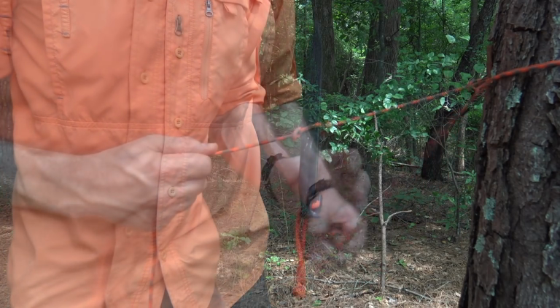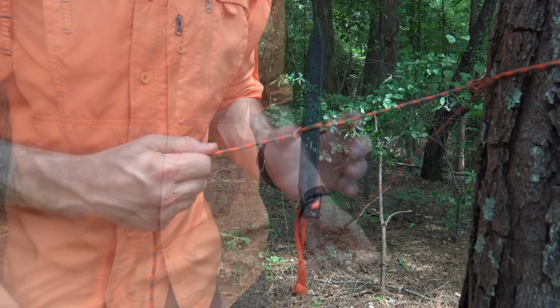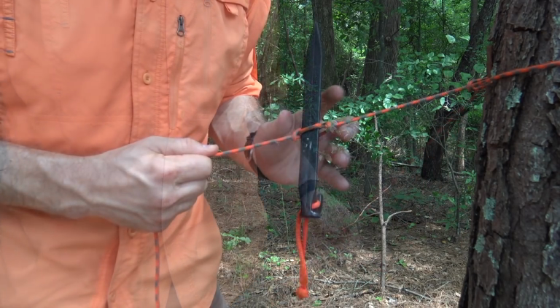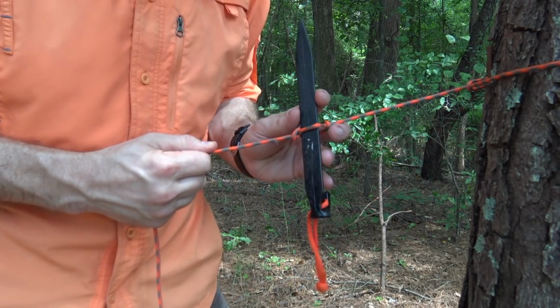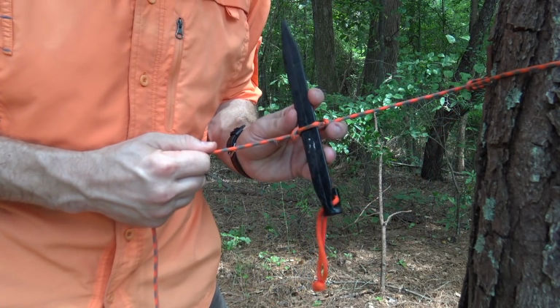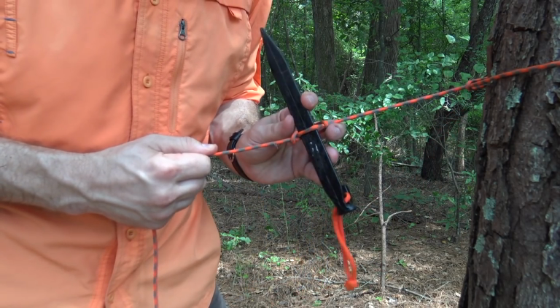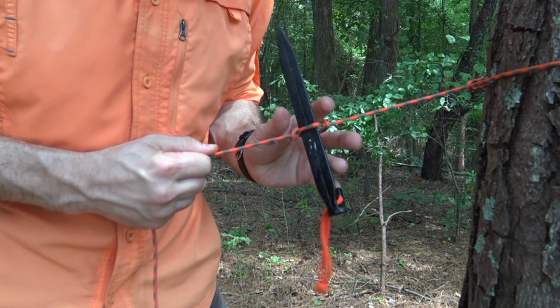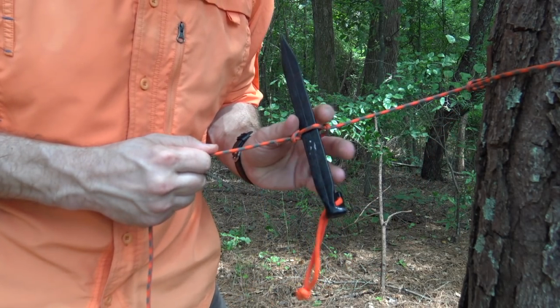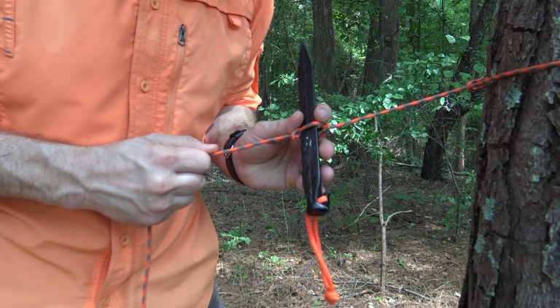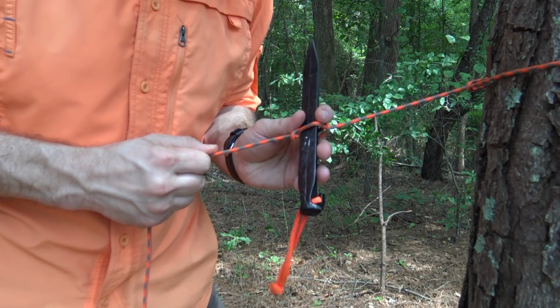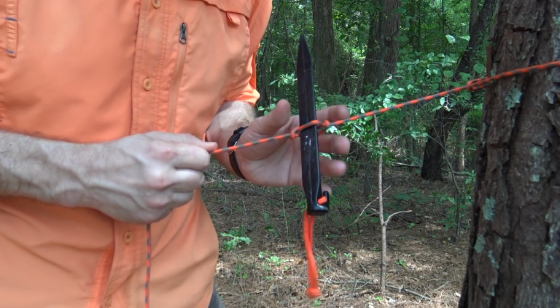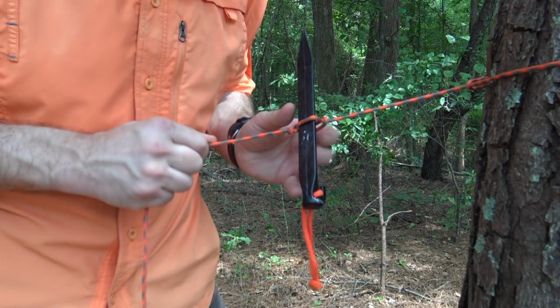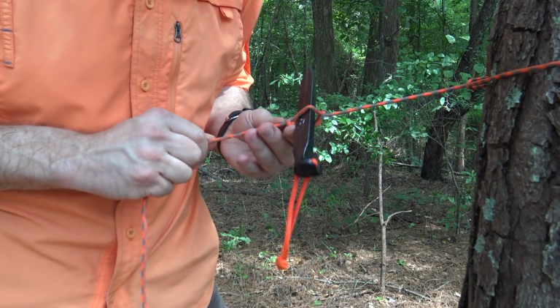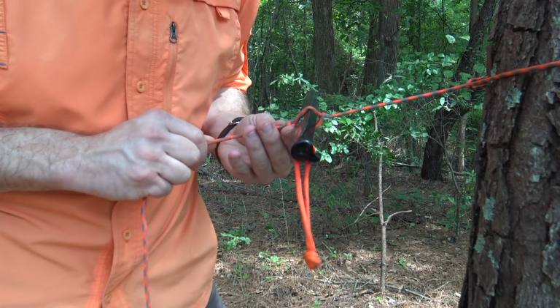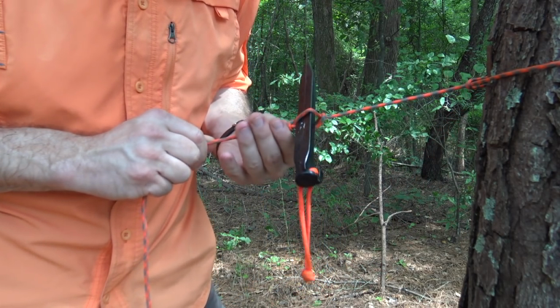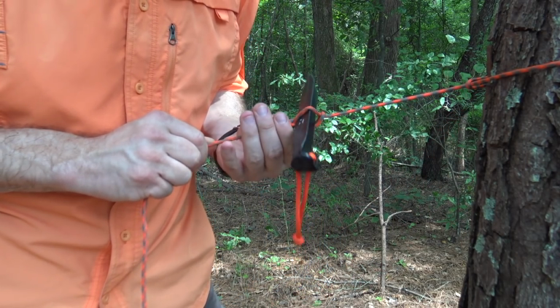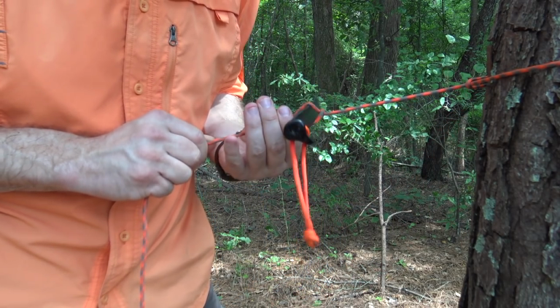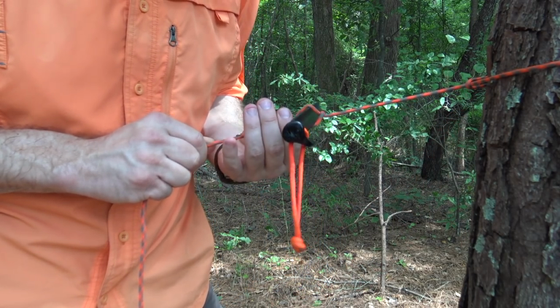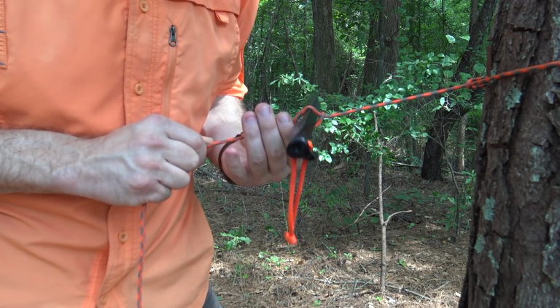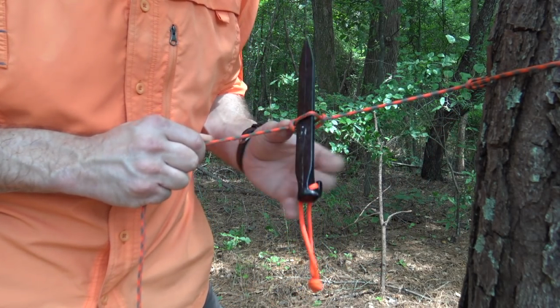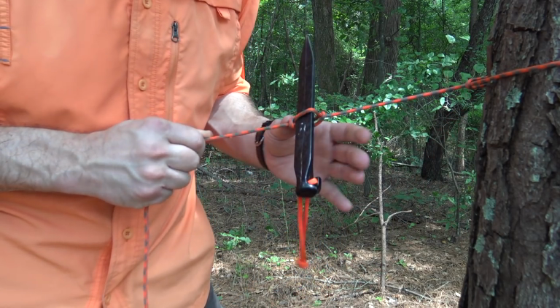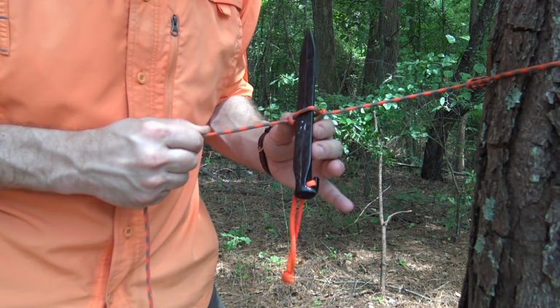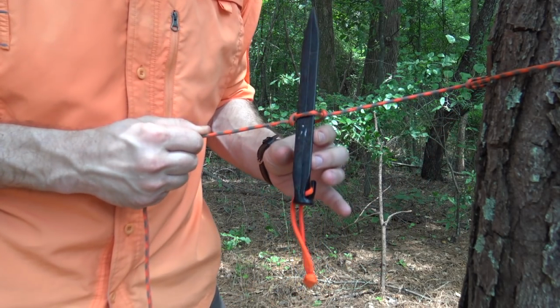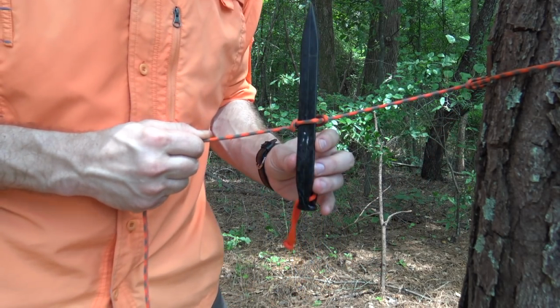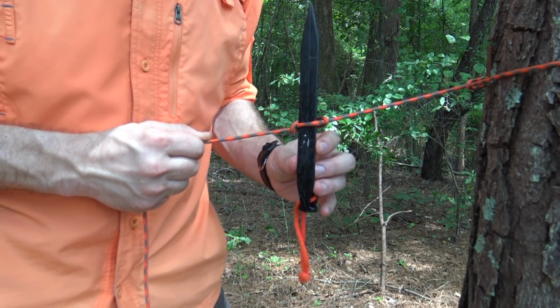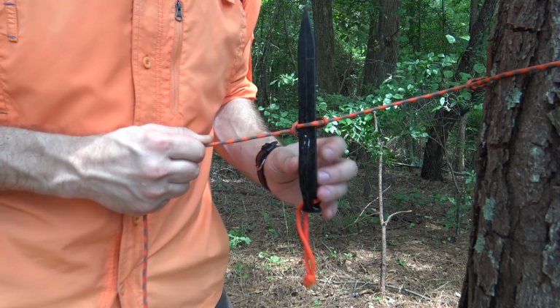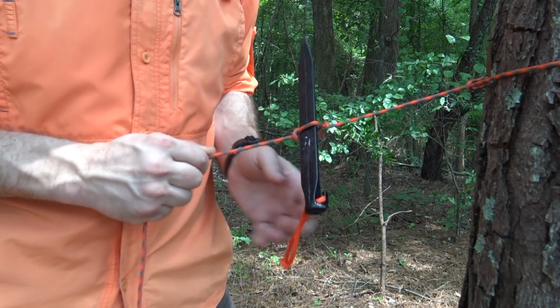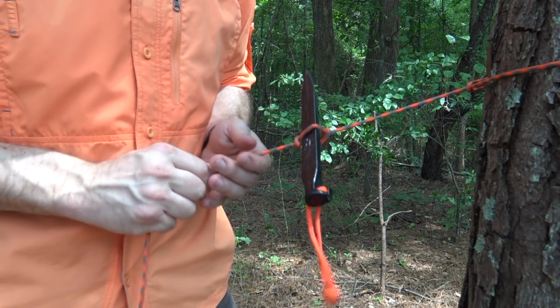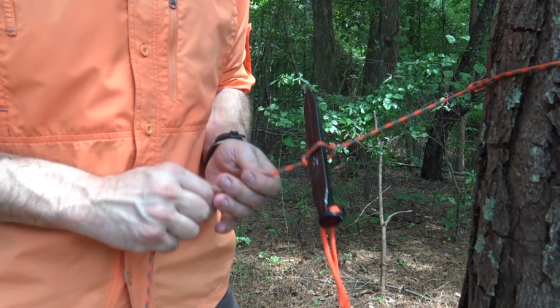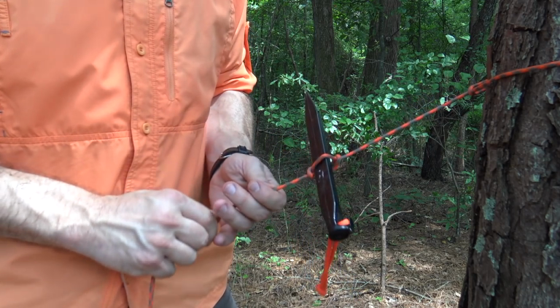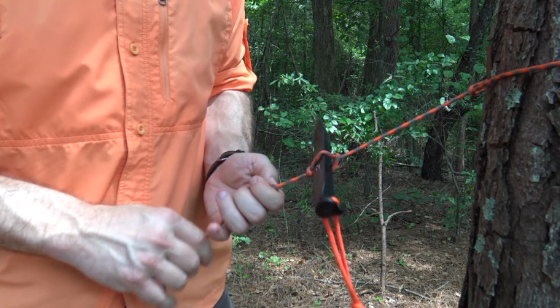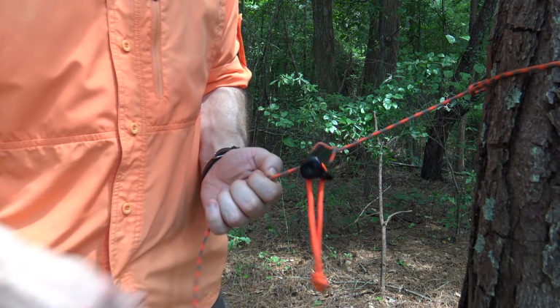This is an excellent technique that I picked up from Dave Canterbury while teaching class at the Pathfinder School.